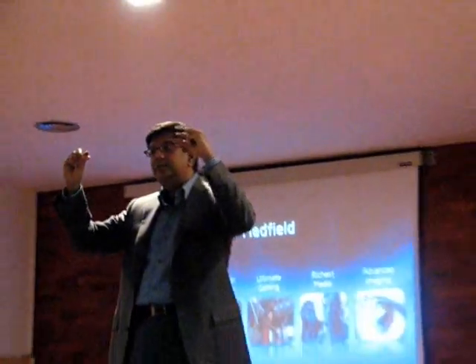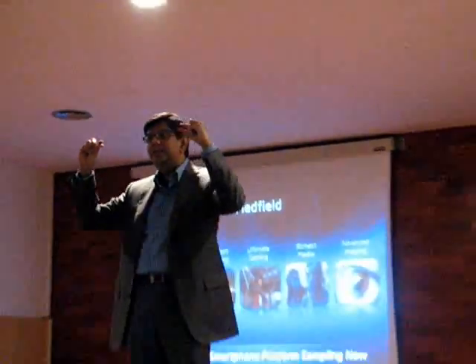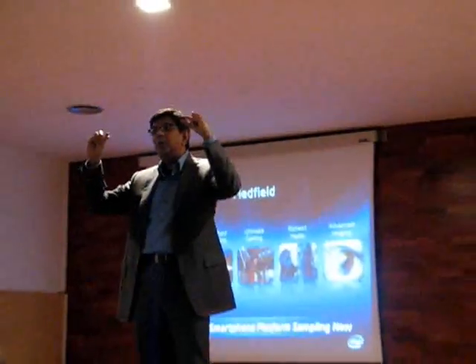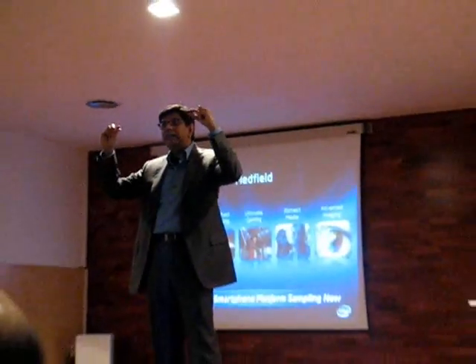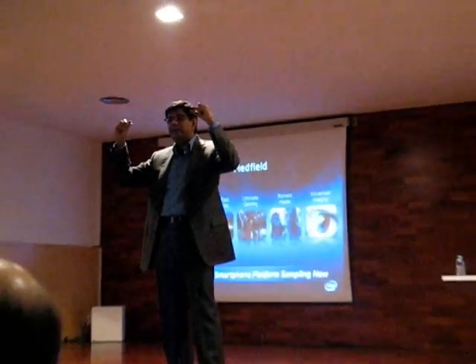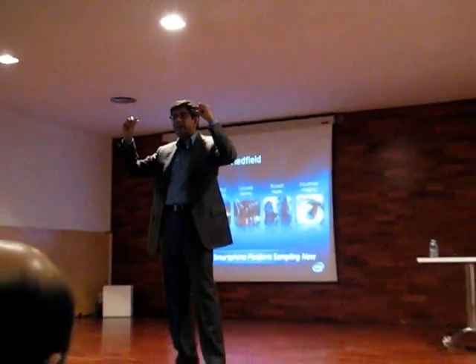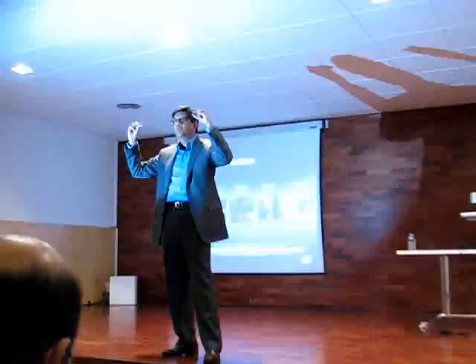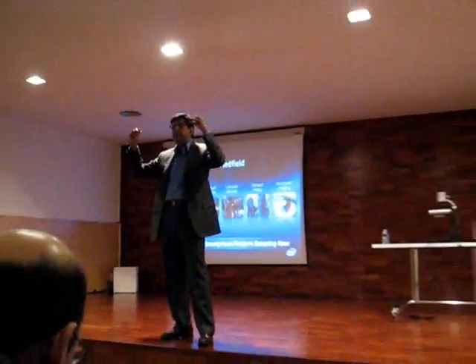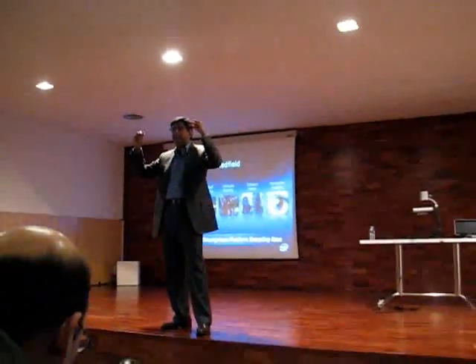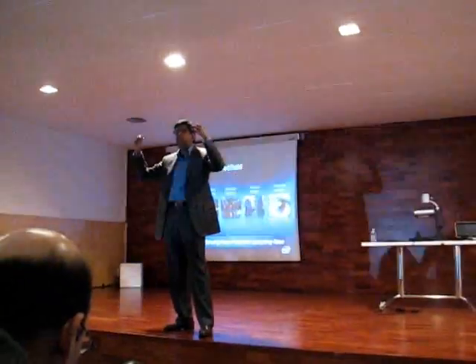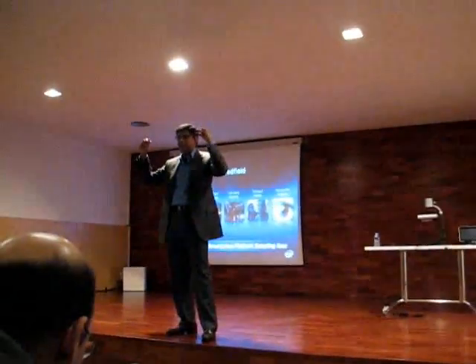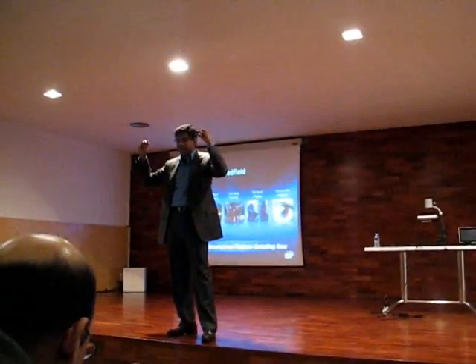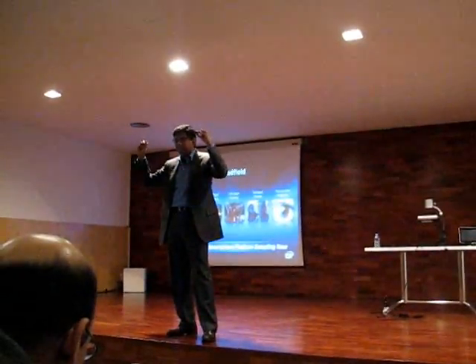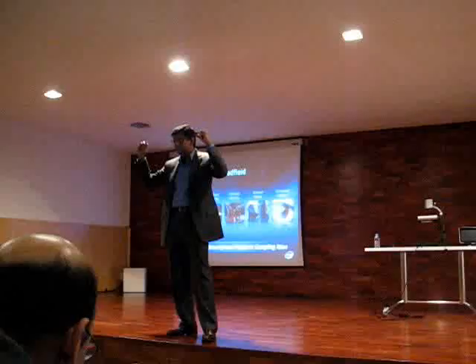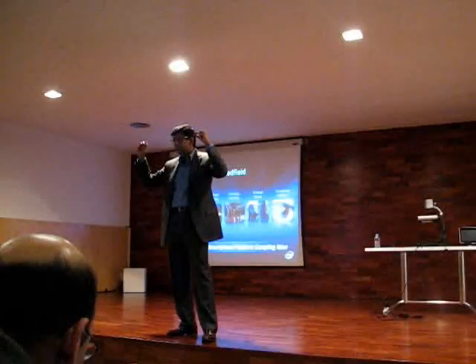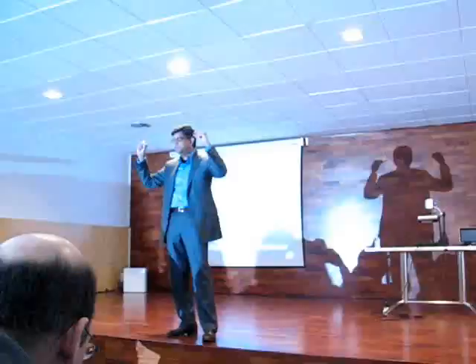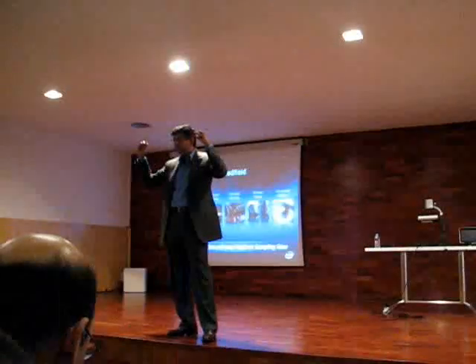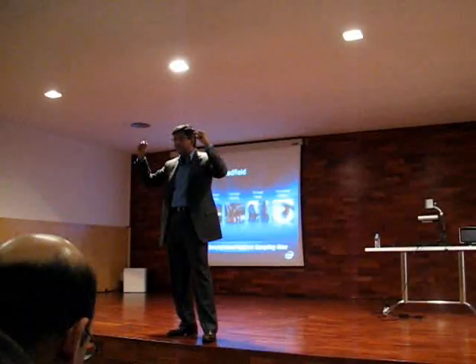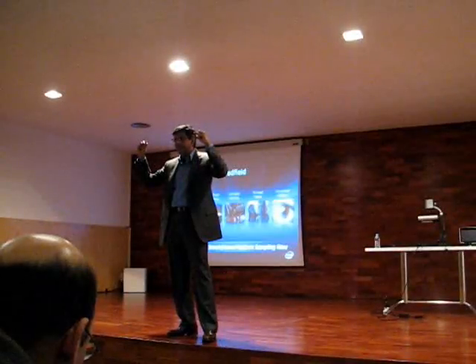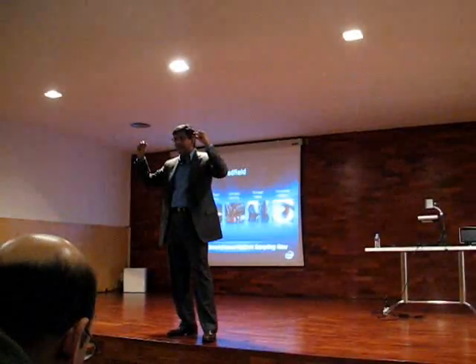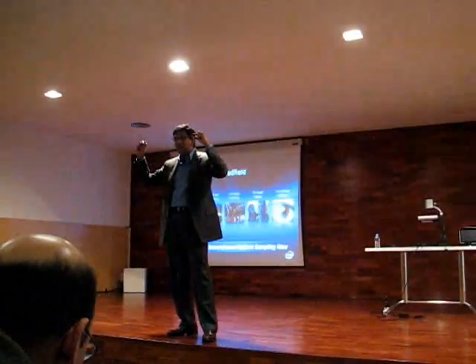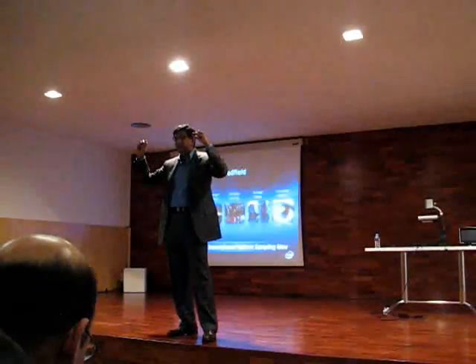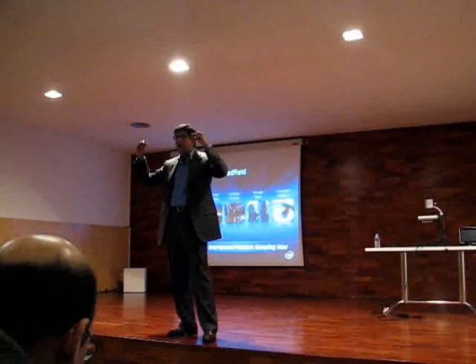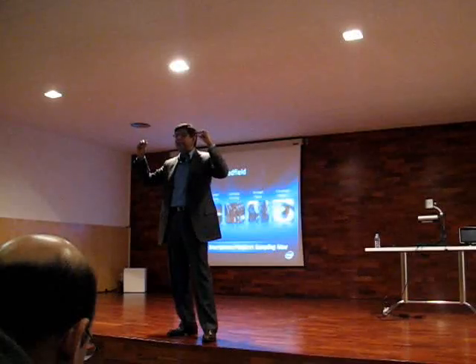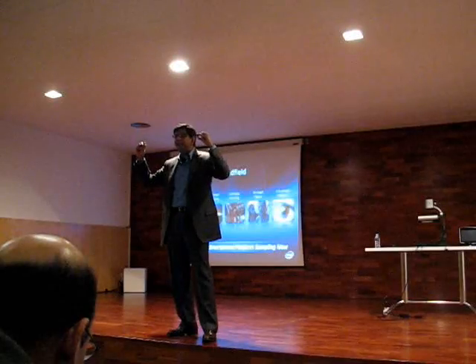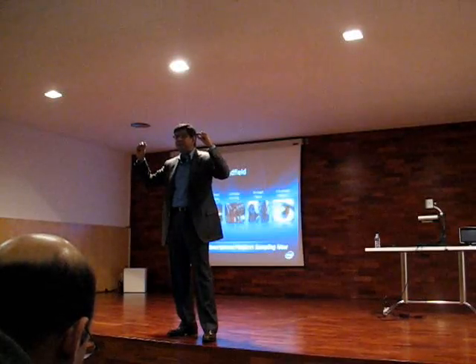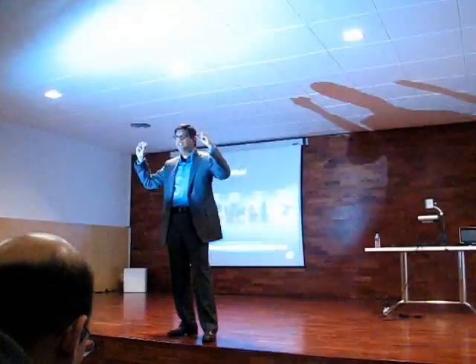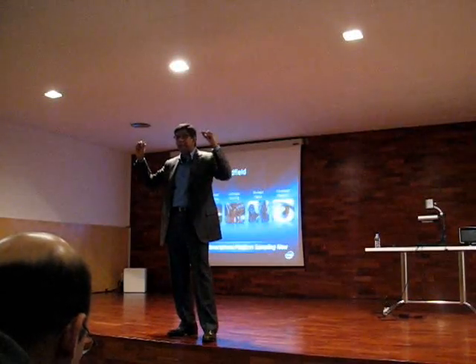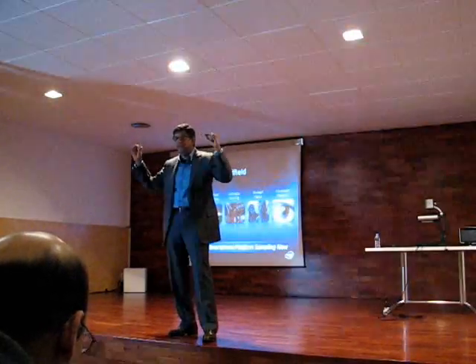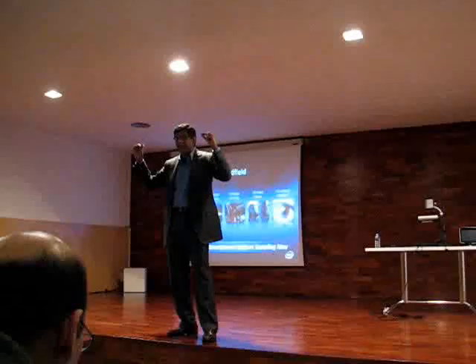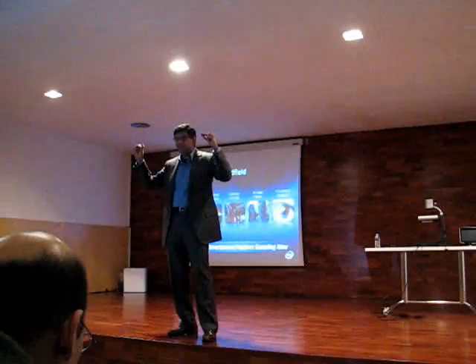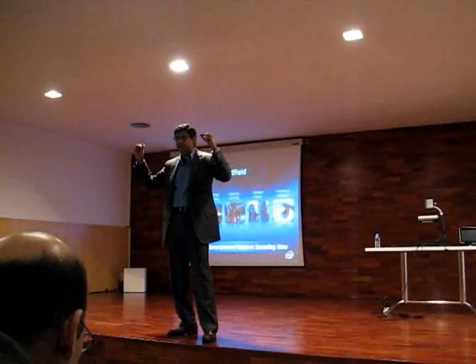This is the only difference I'm willing to tell you today. All the other differences you'll have to wait.